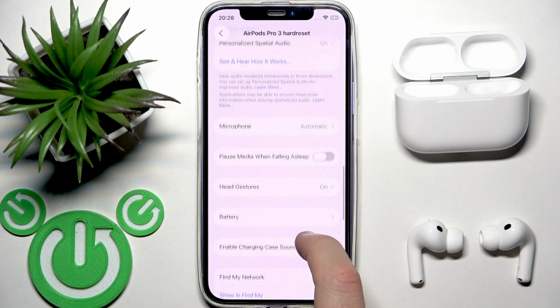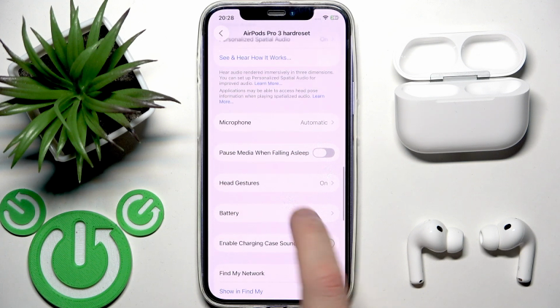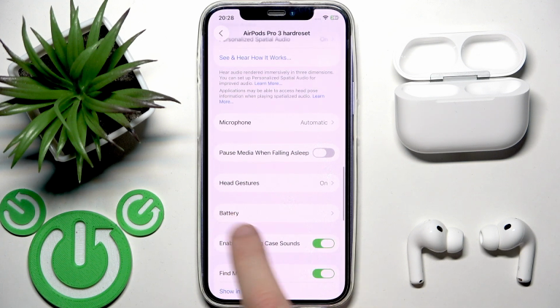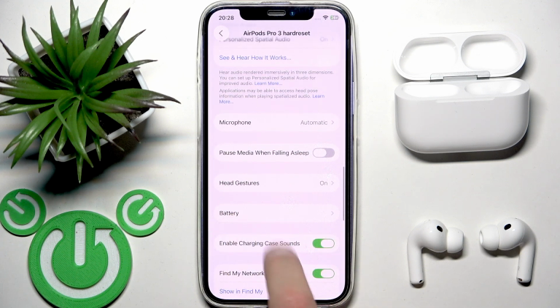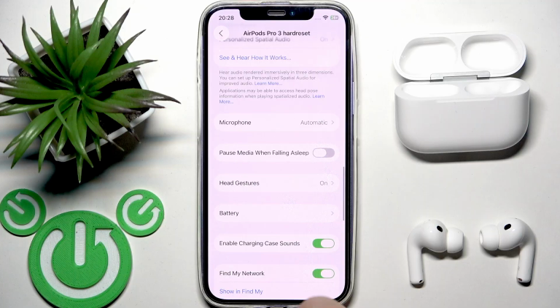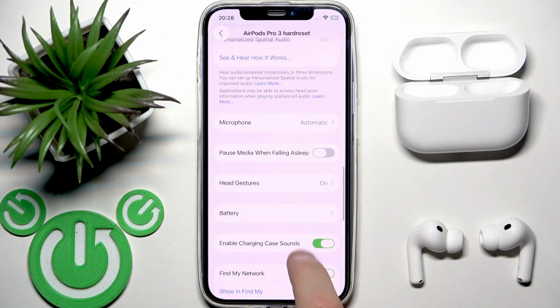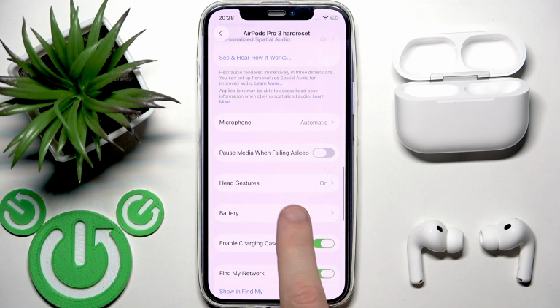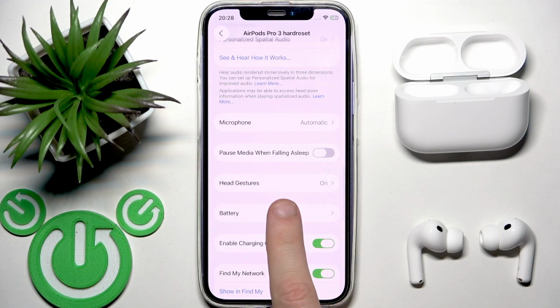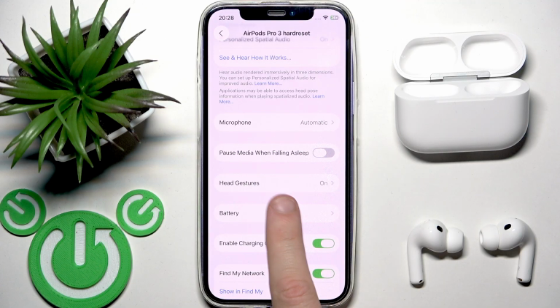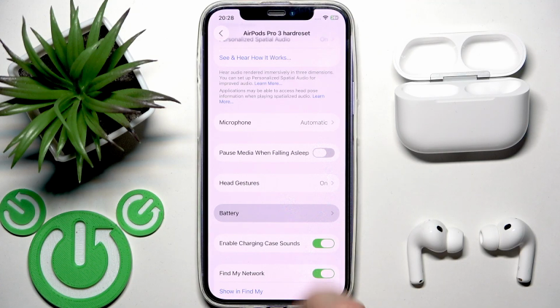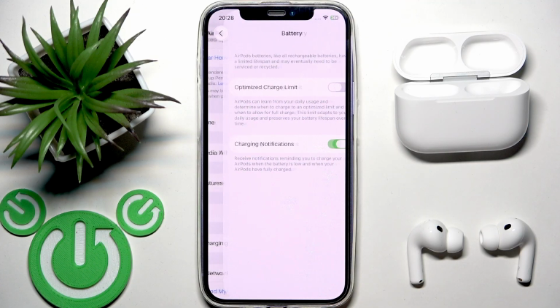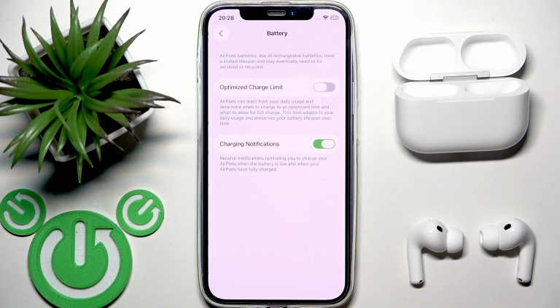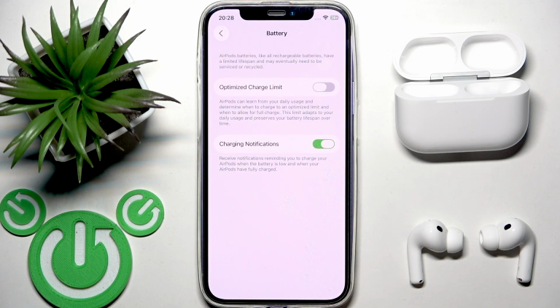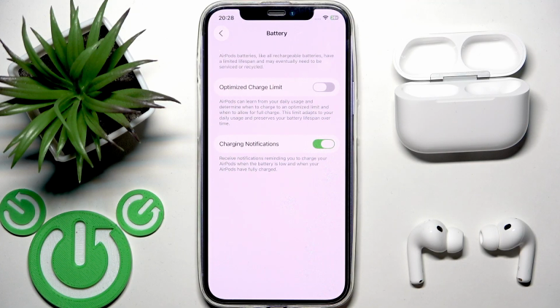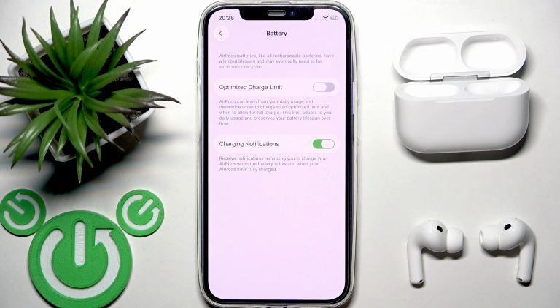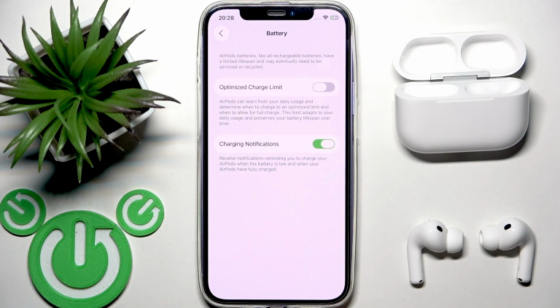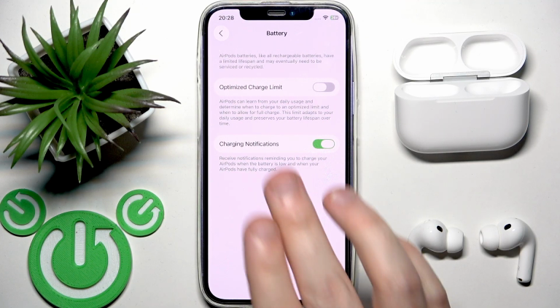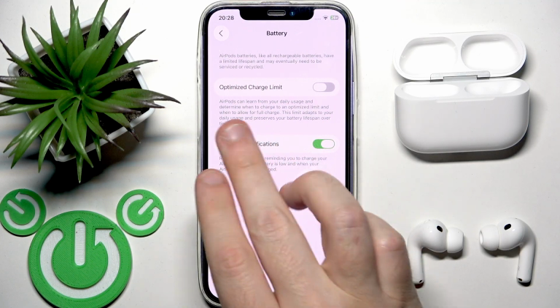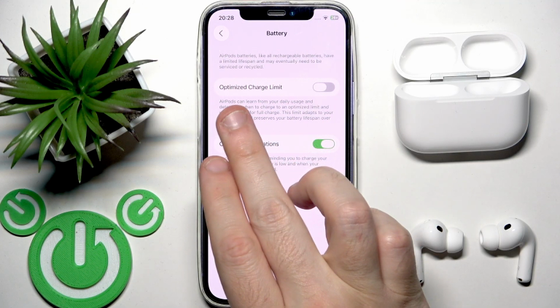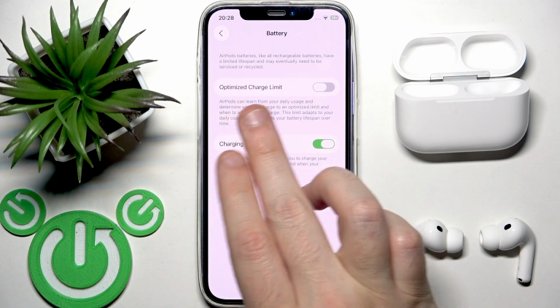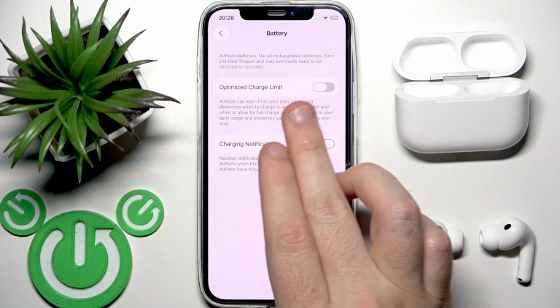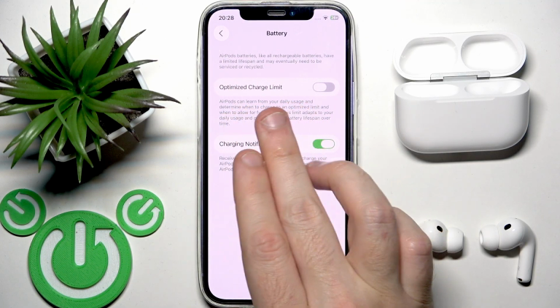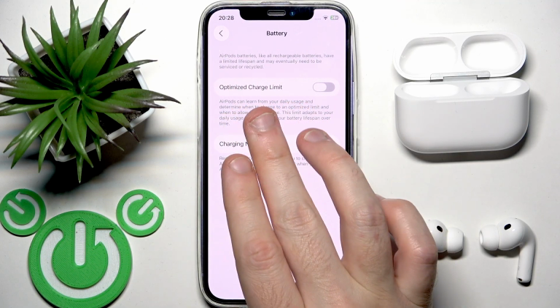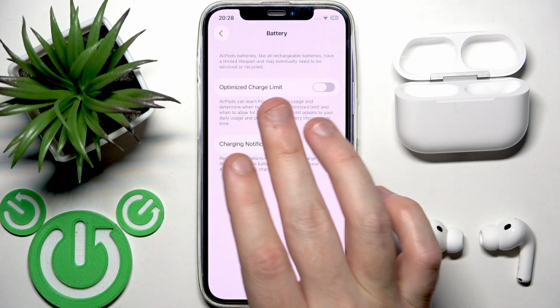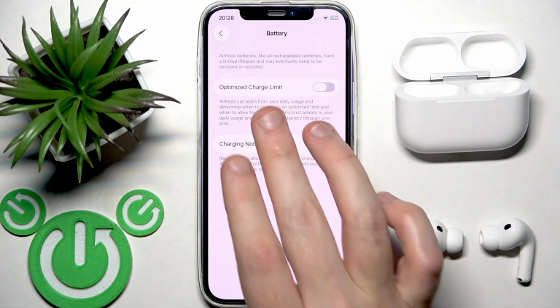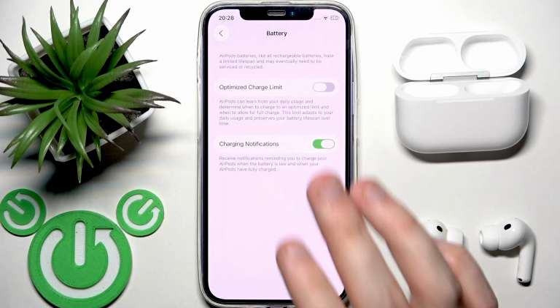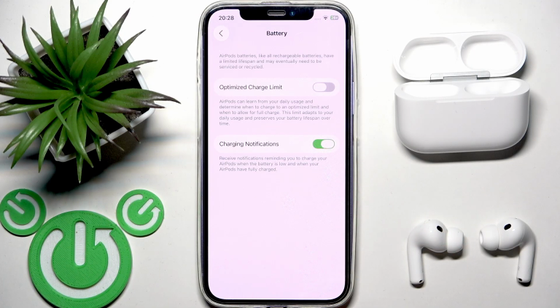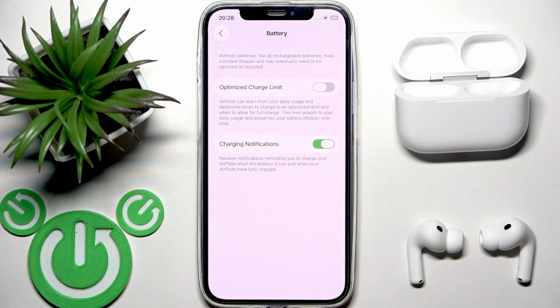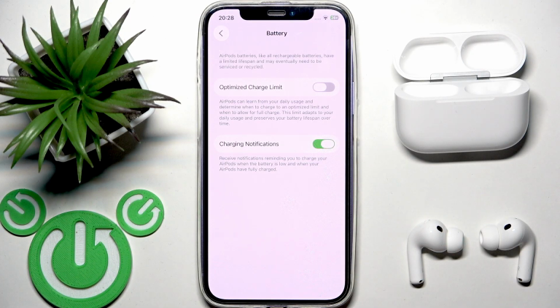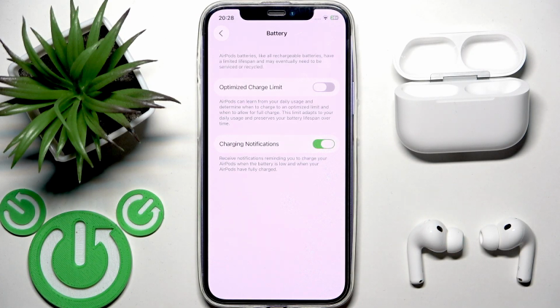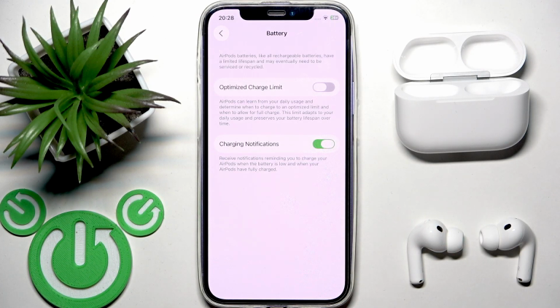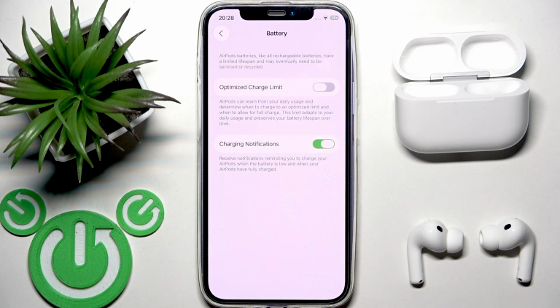Then you need to scroll down and find battery. Right here we have the battery line — tap on that line, and at the first line we have optimized charge limit.